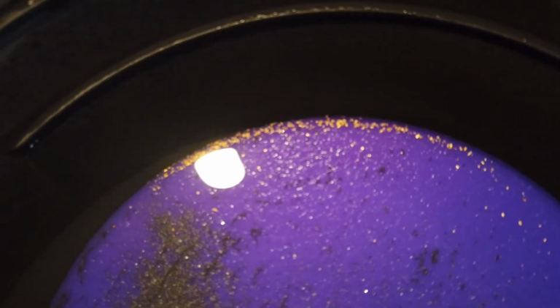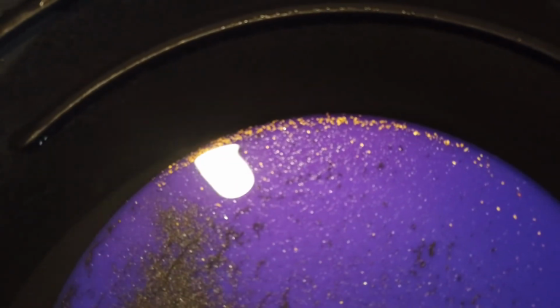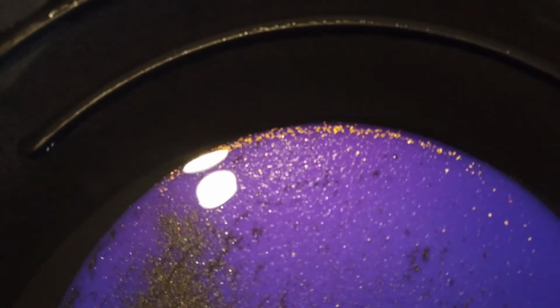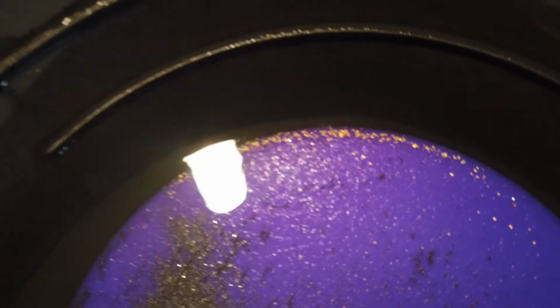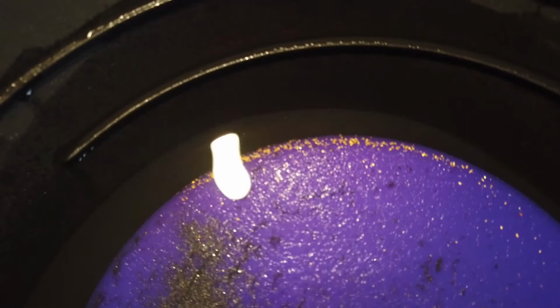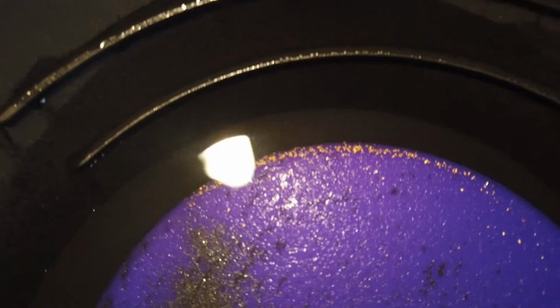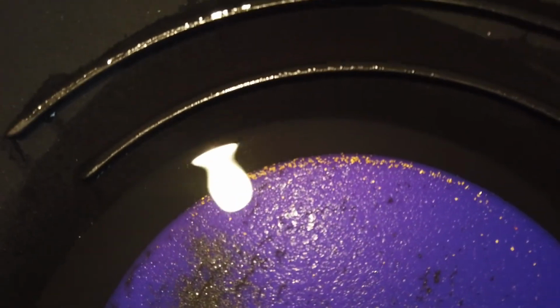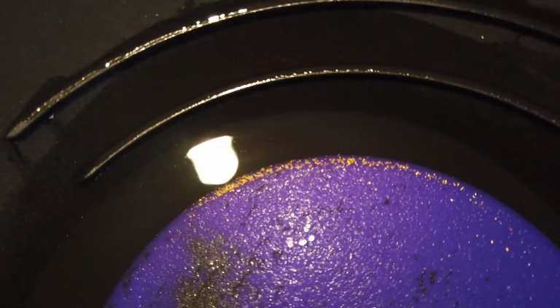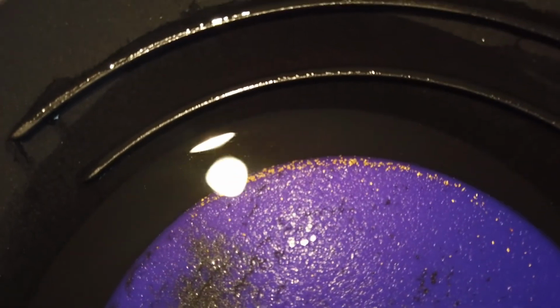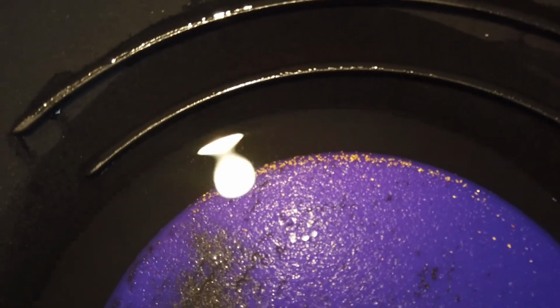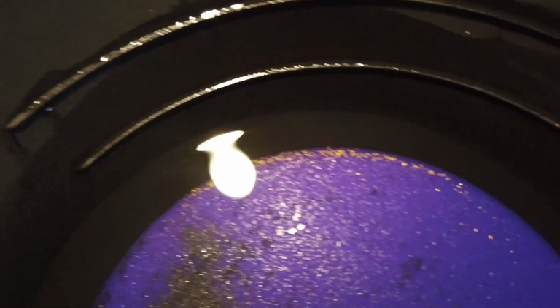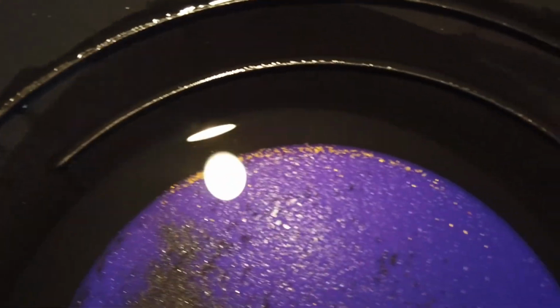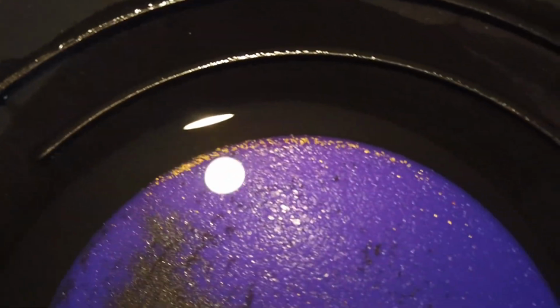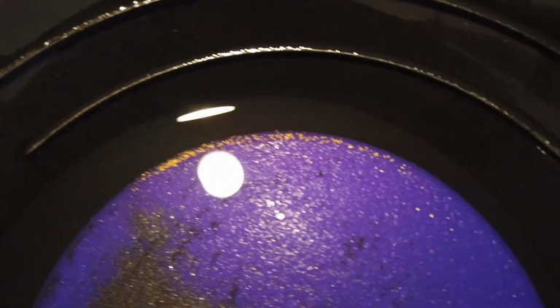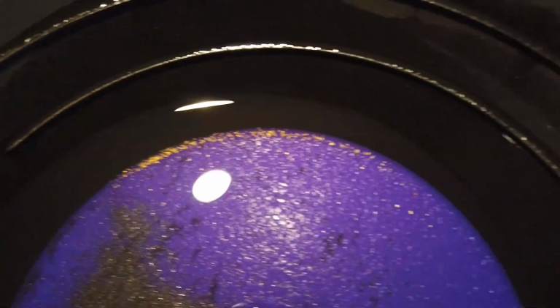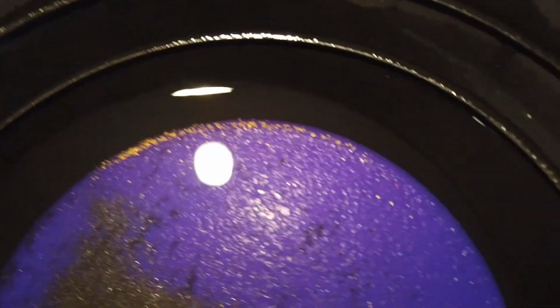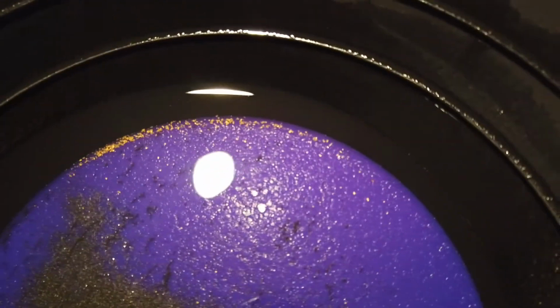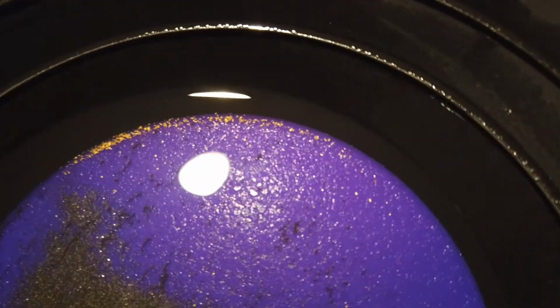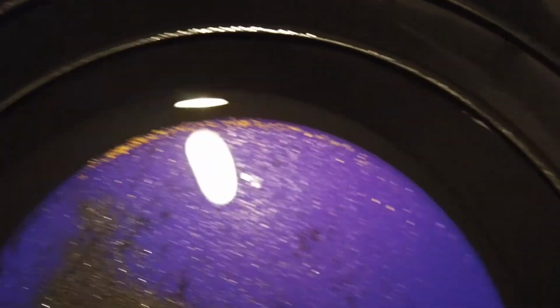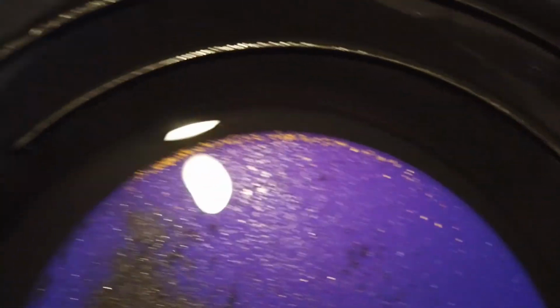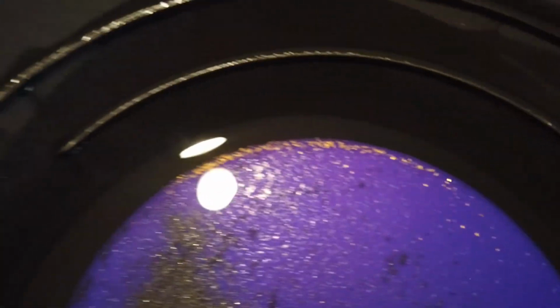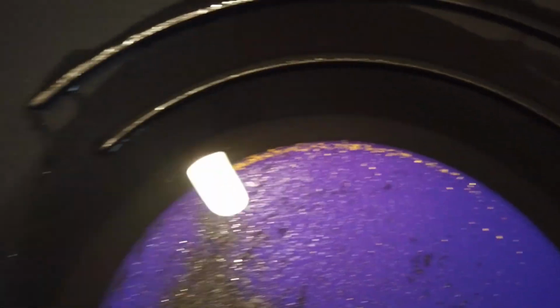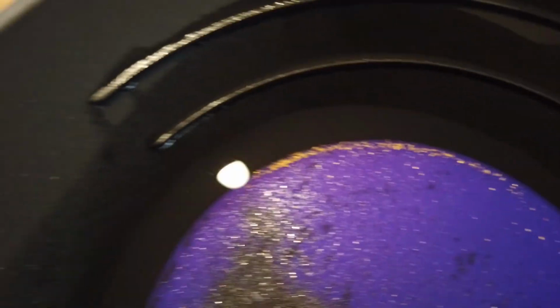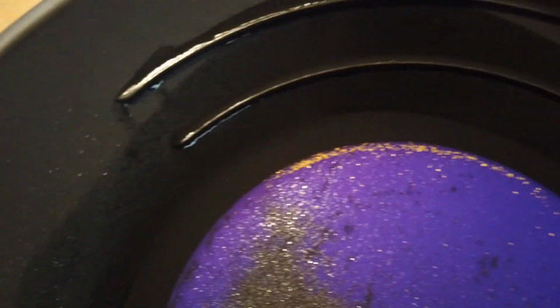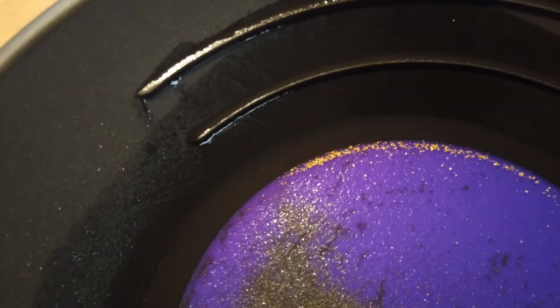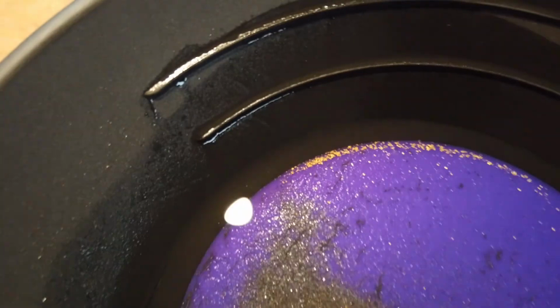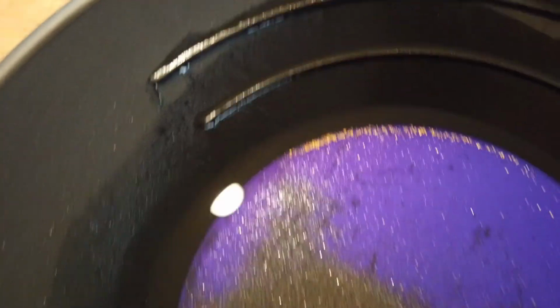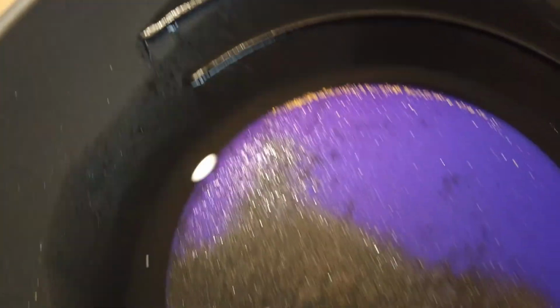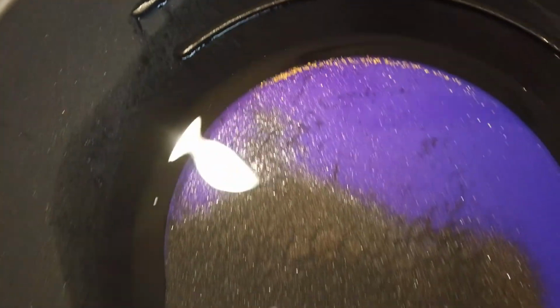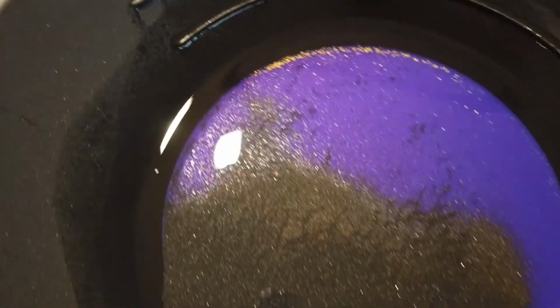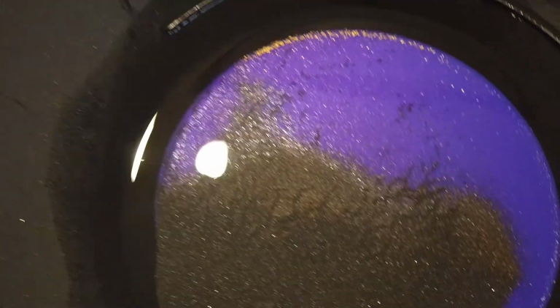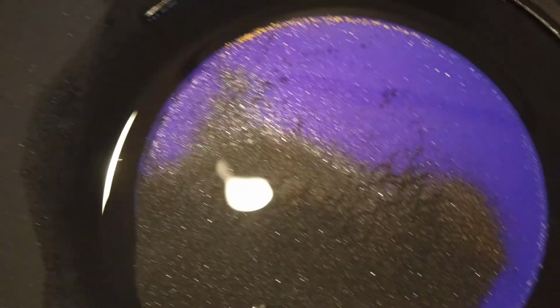Okay guys, this is the gold that was in that scoop there.